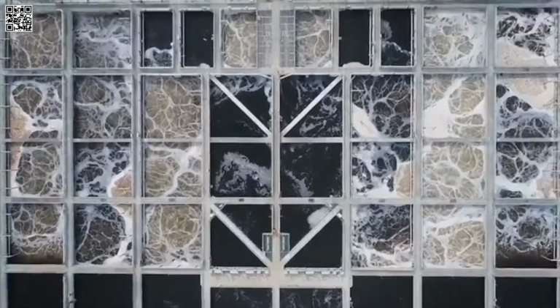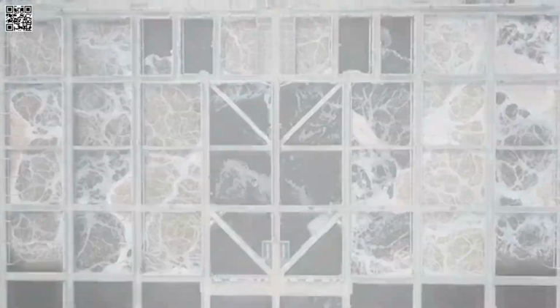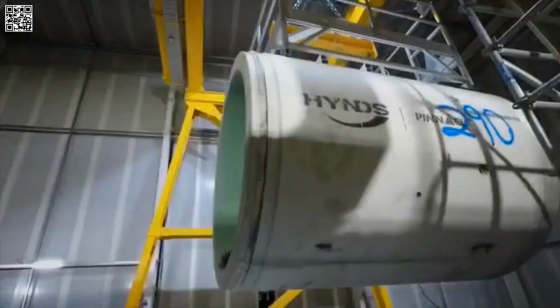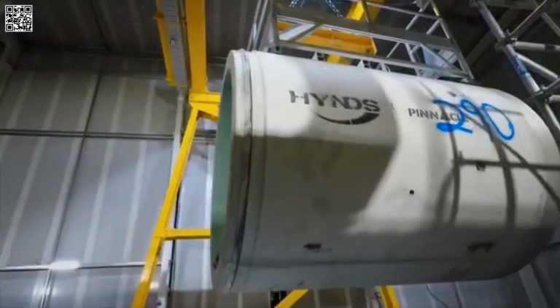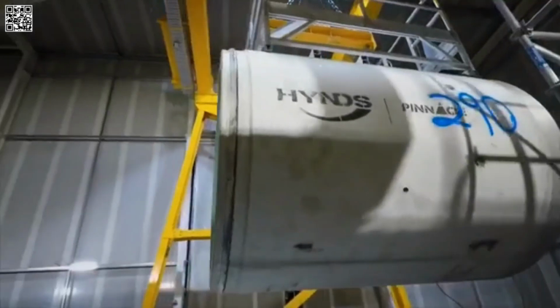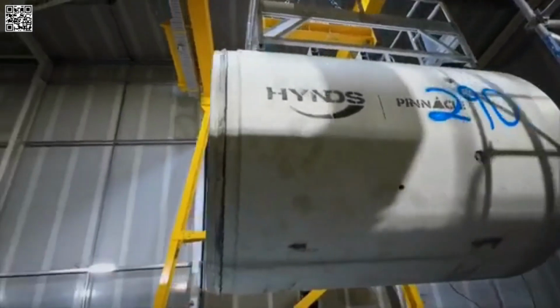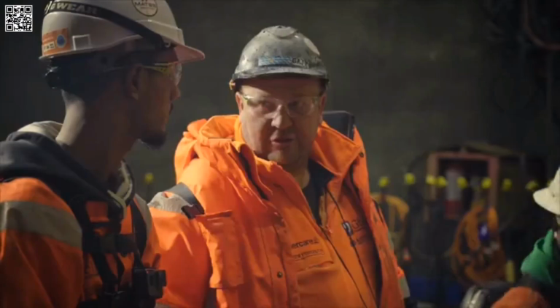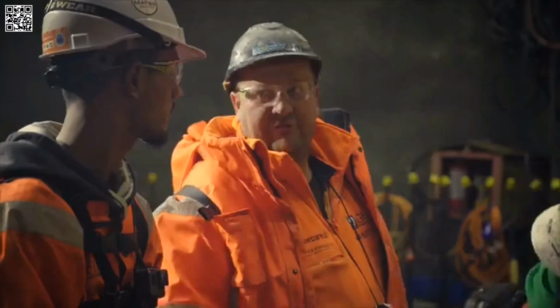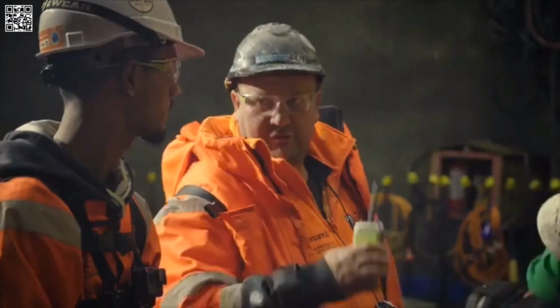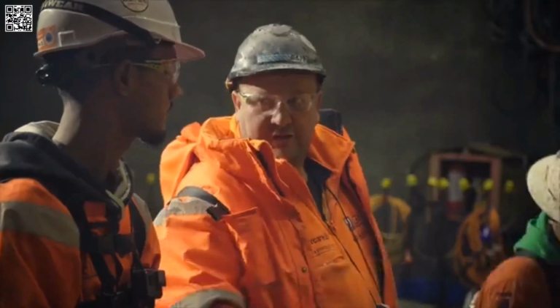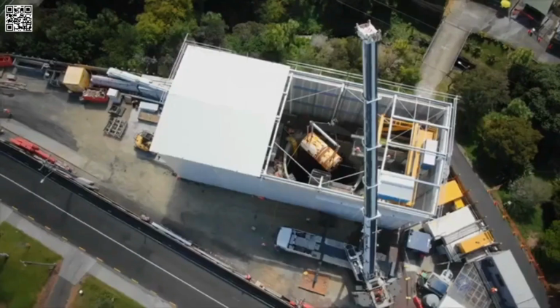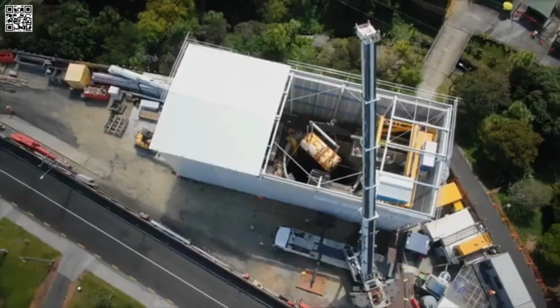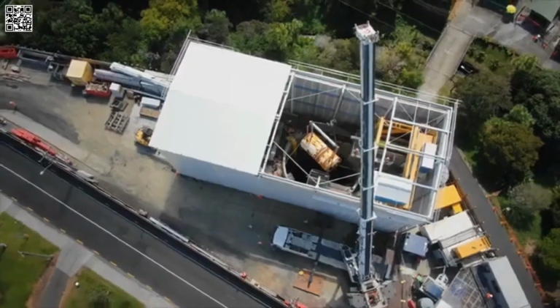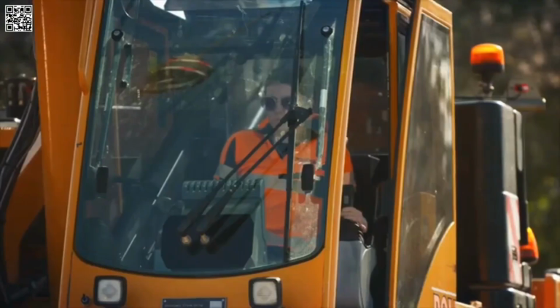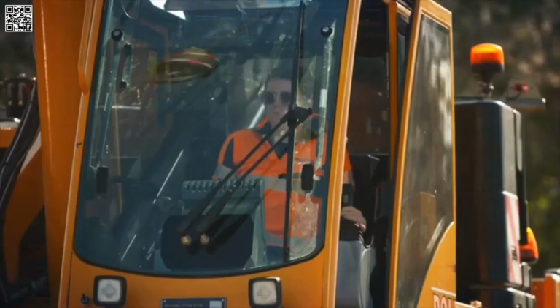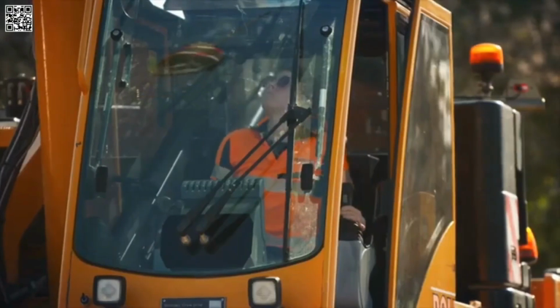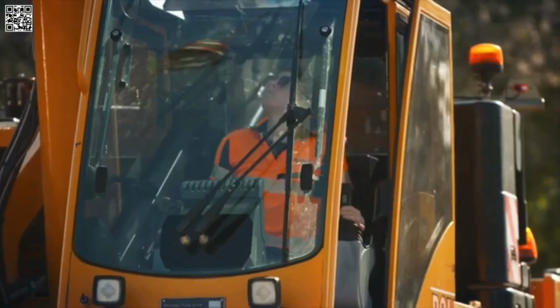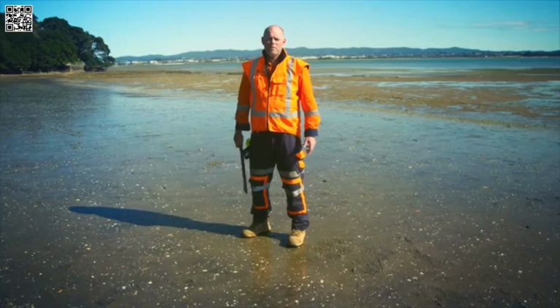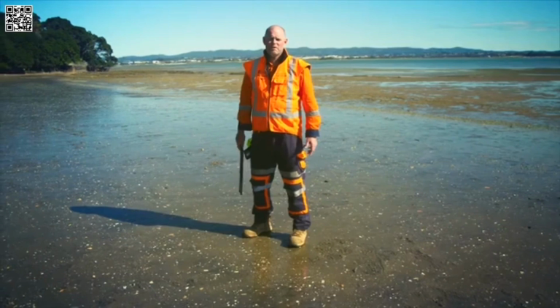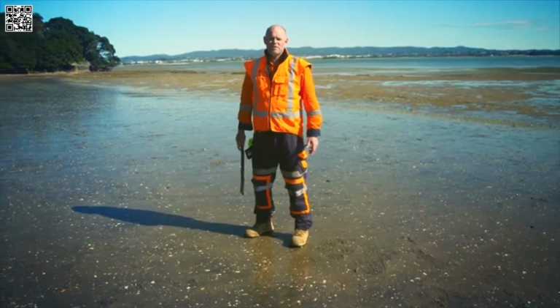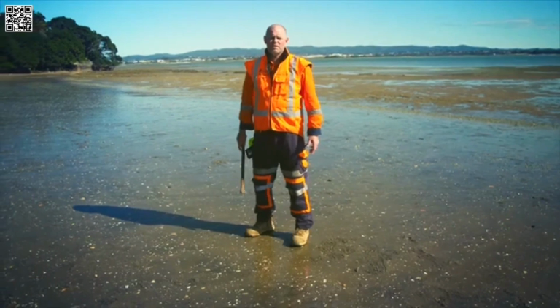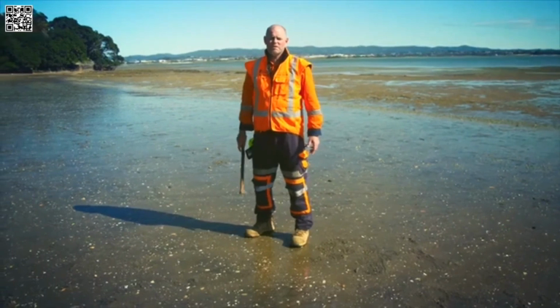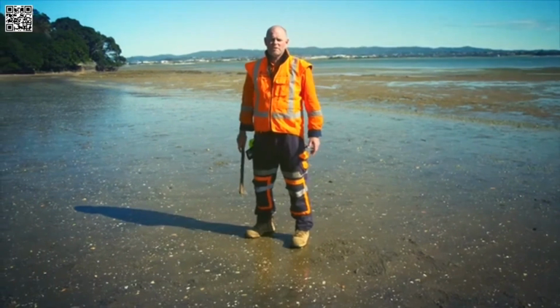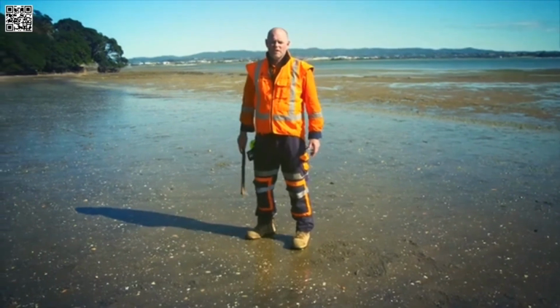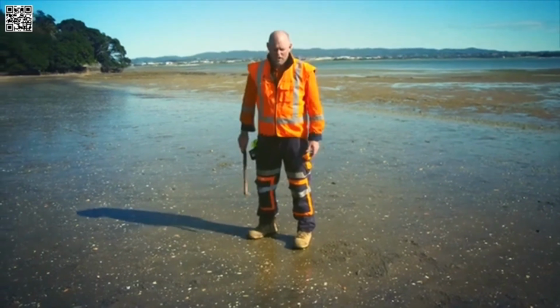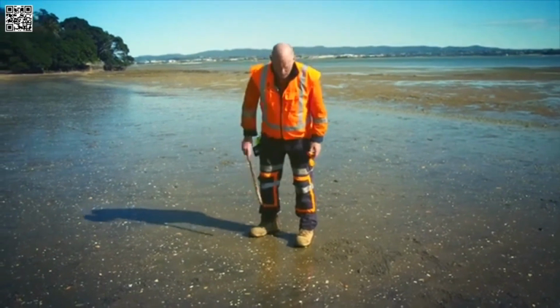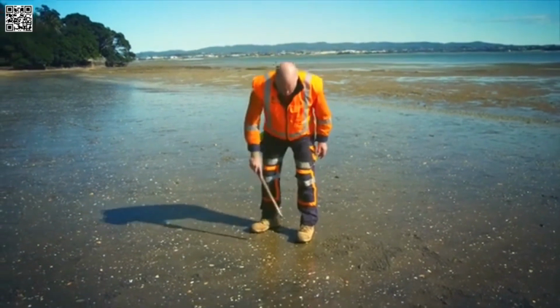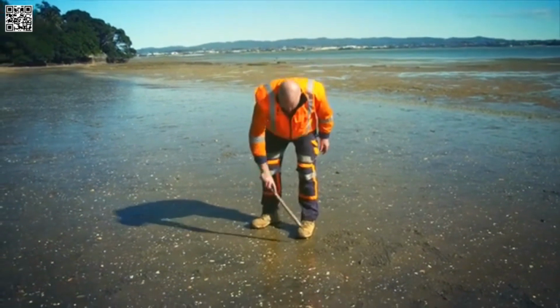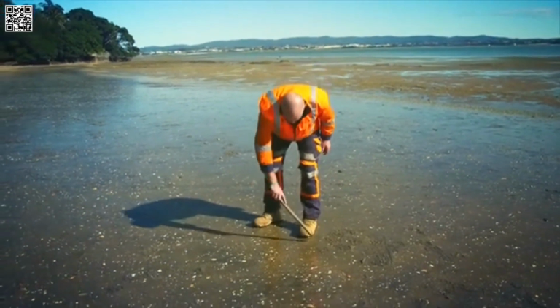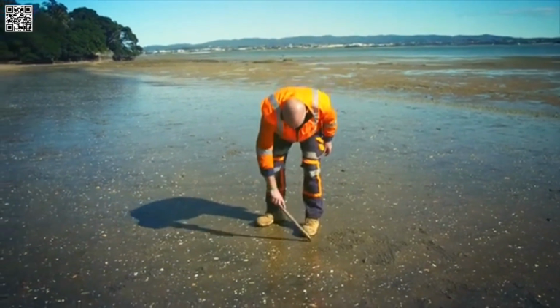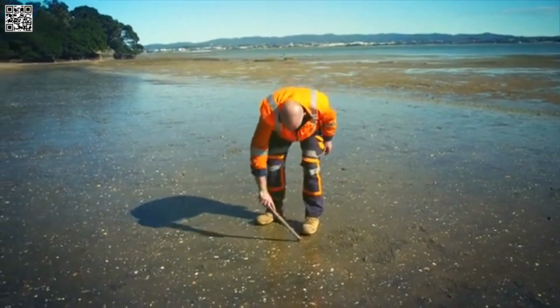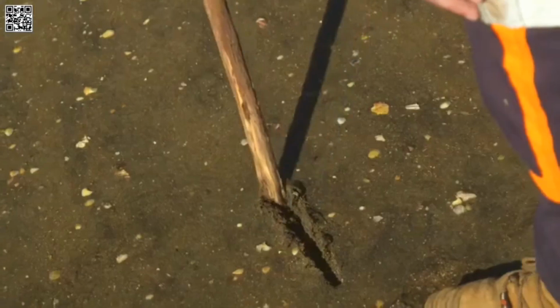Now with our contractors, the Ghella Abergeldie Joint Venture, we're building the Central Interceptor, a $1.2 billion tunnel.